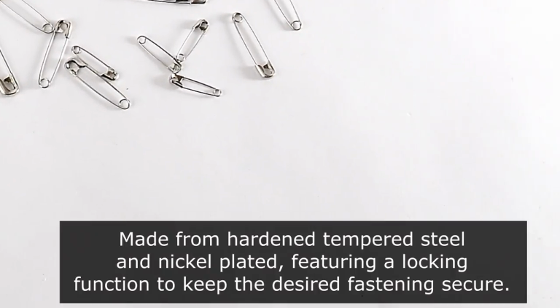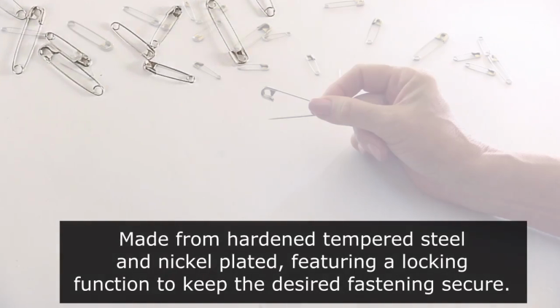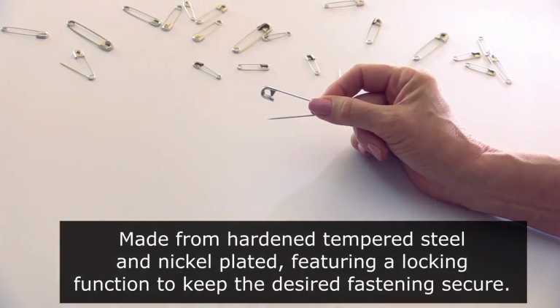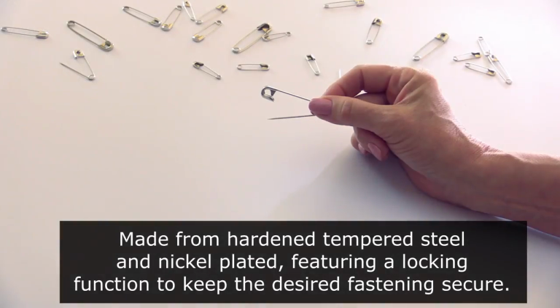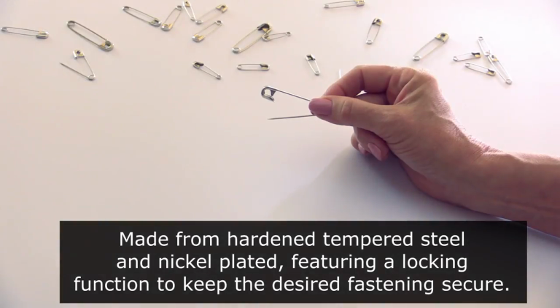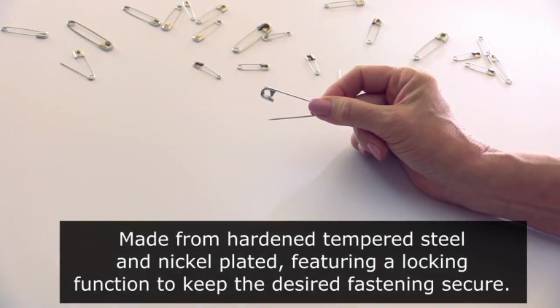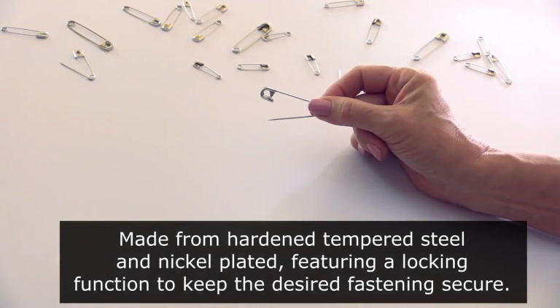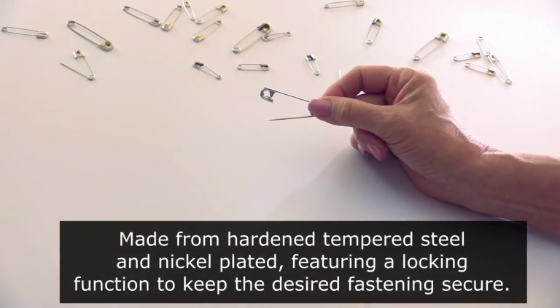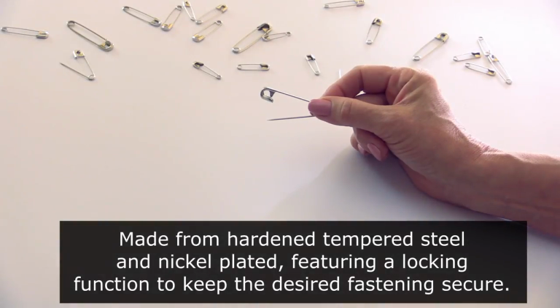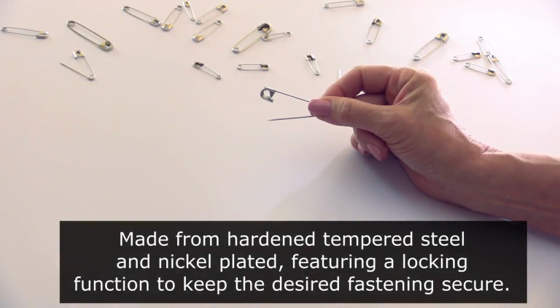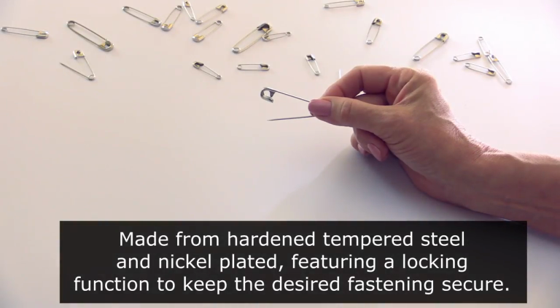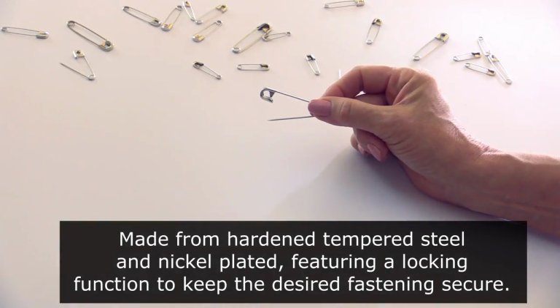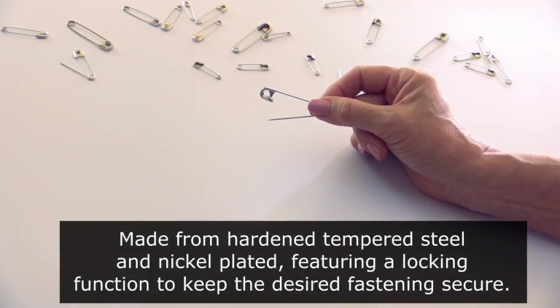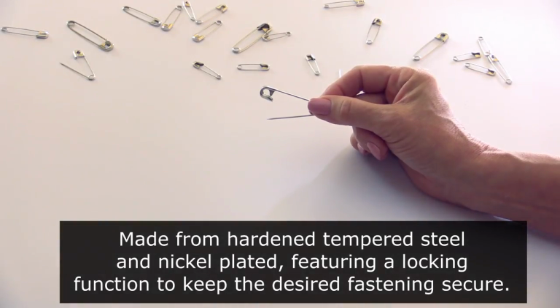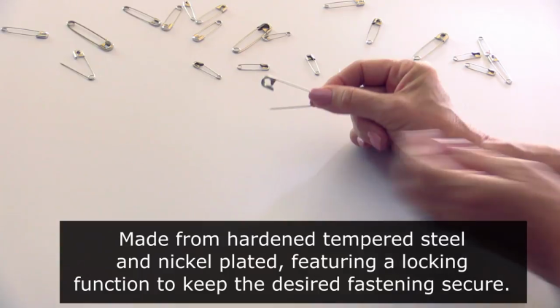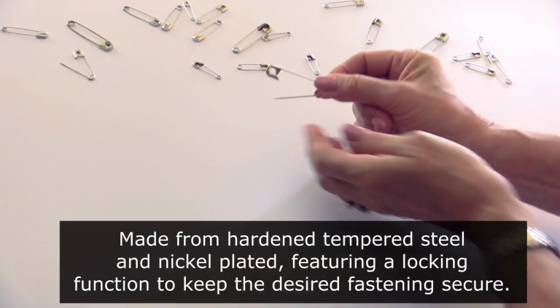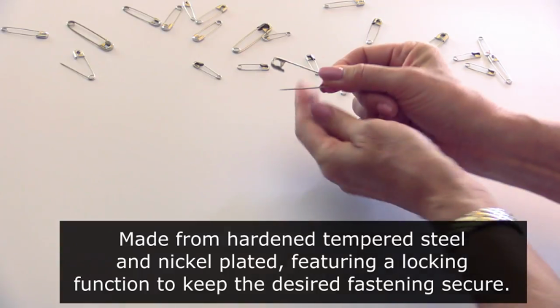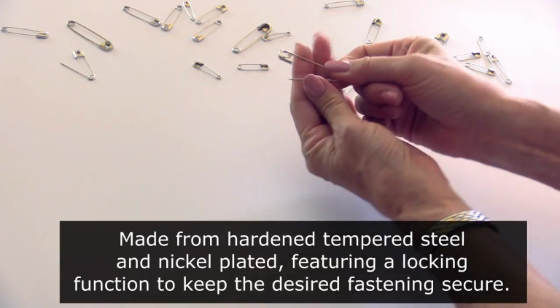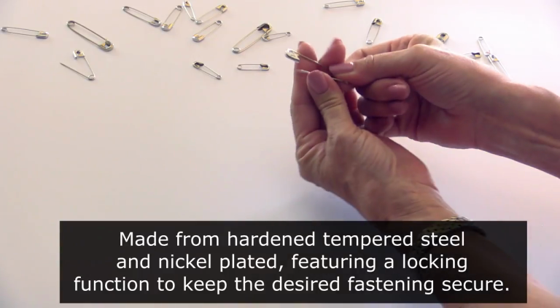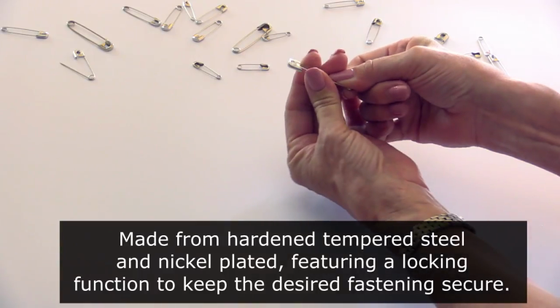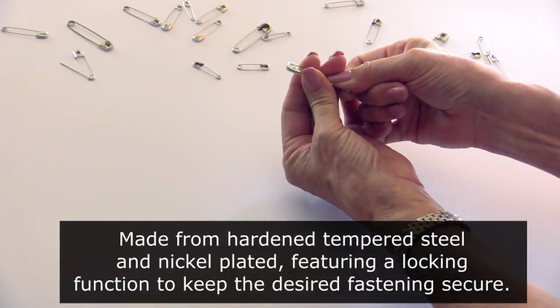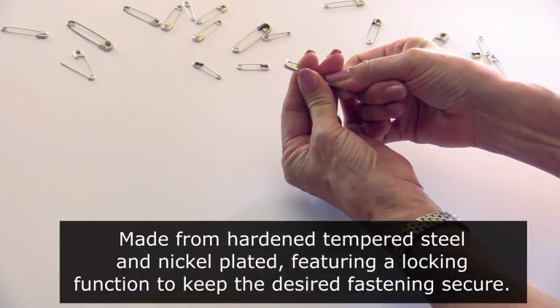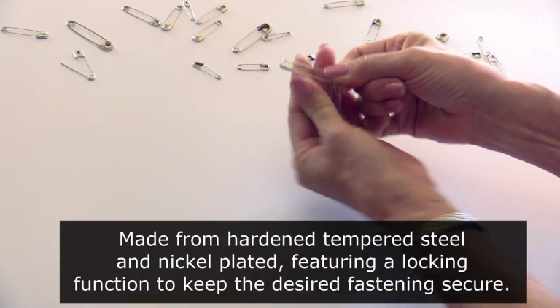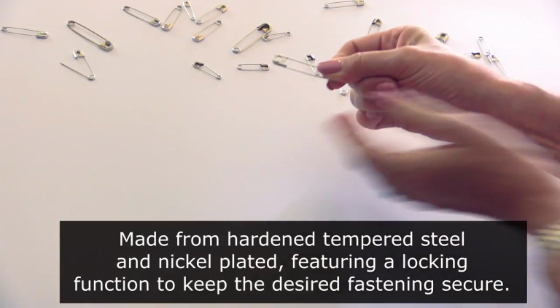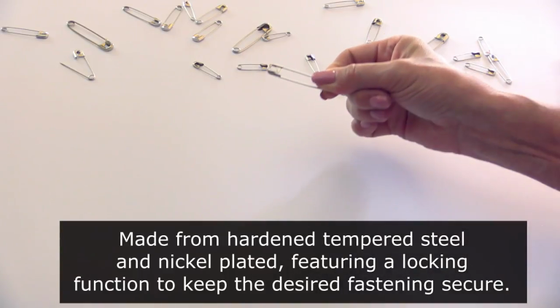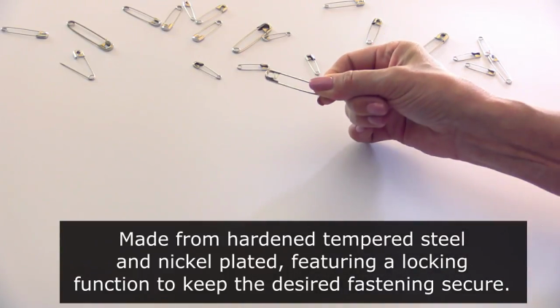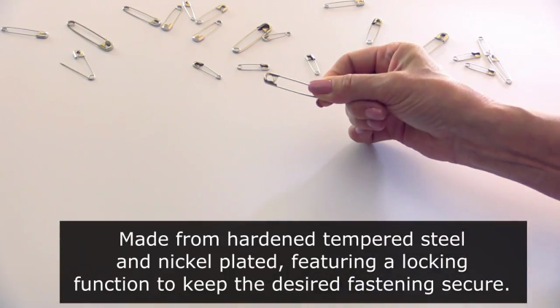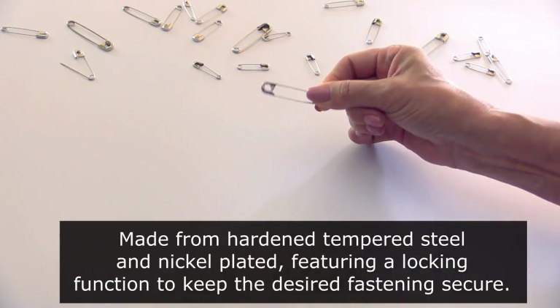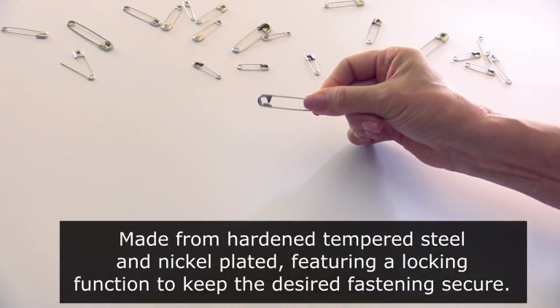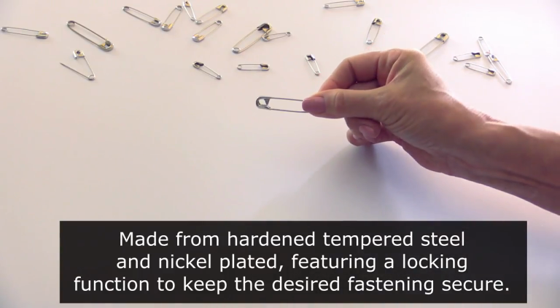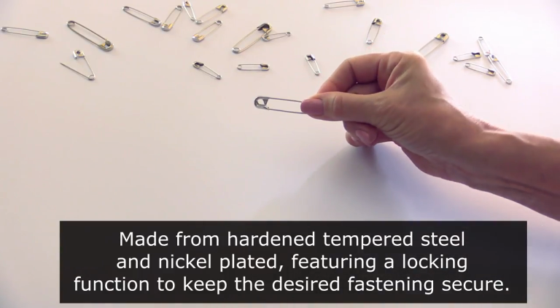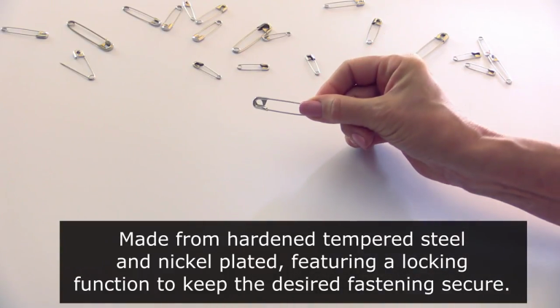Pins are made from hardened tempered steel and nickel plated, featuring a locking function to keep the desired fastening secure.